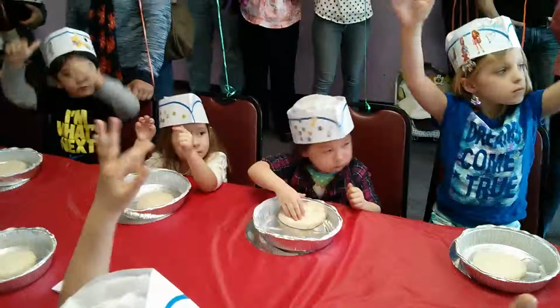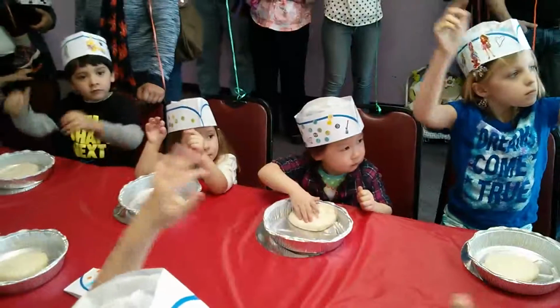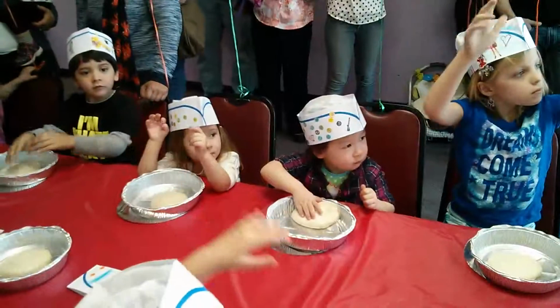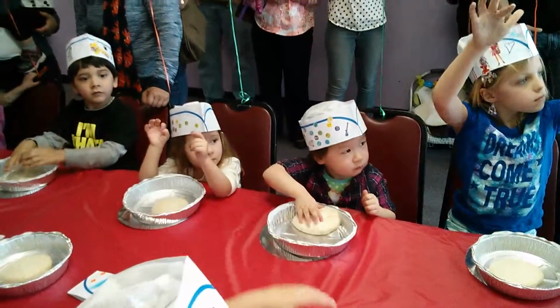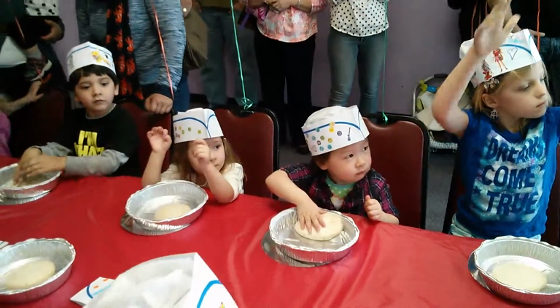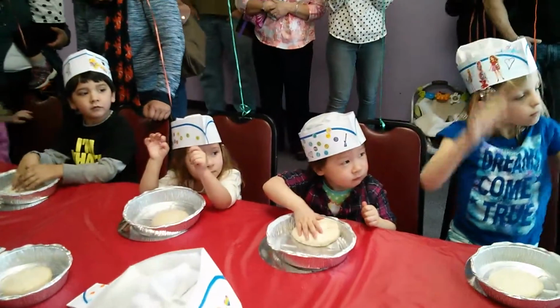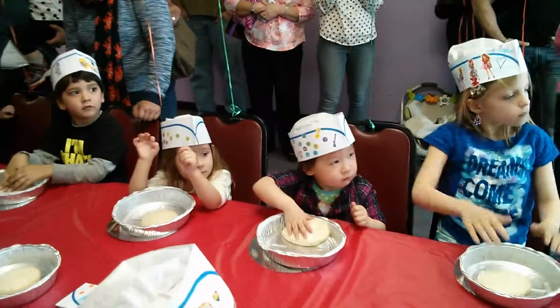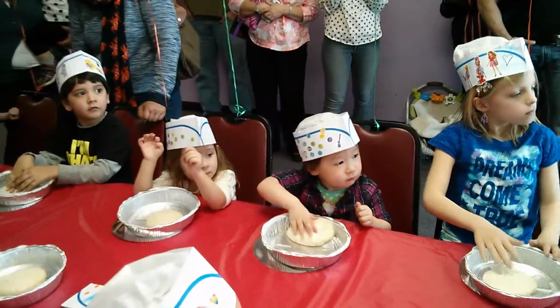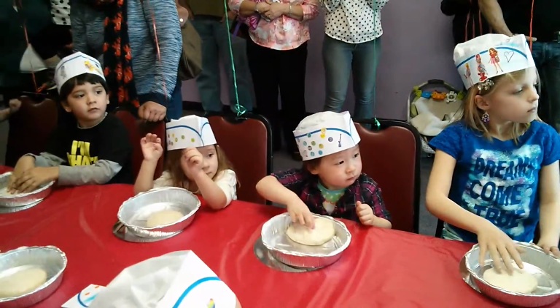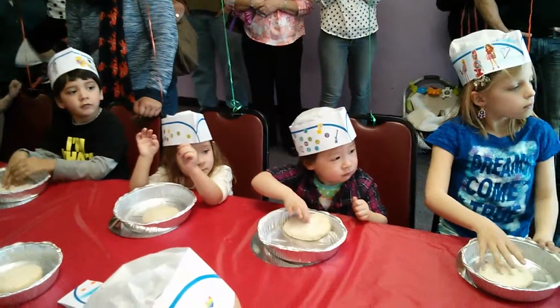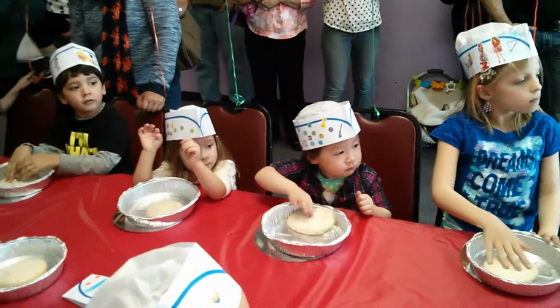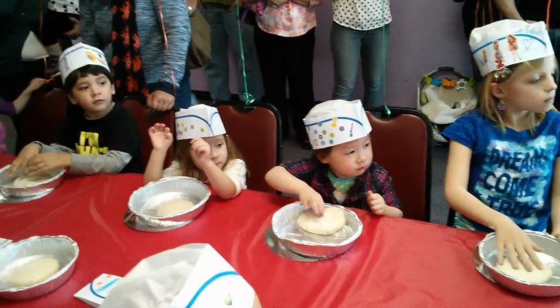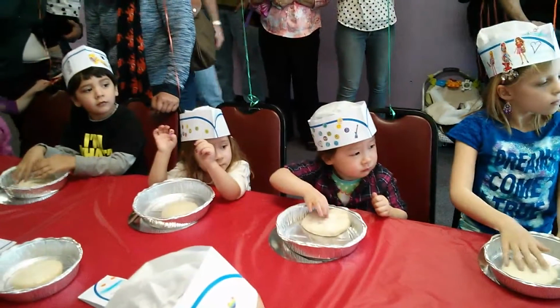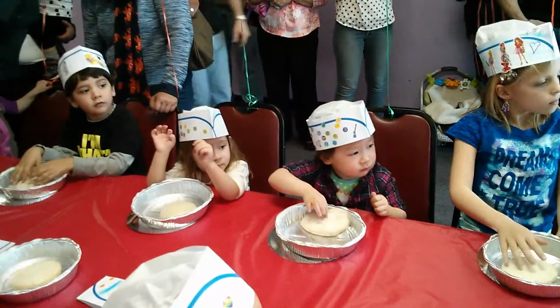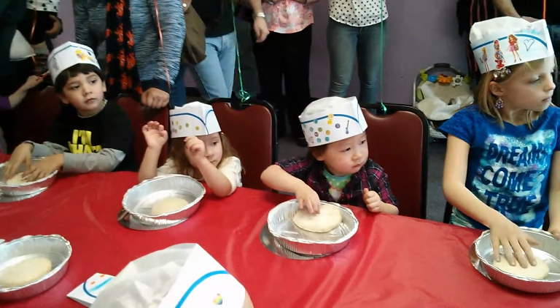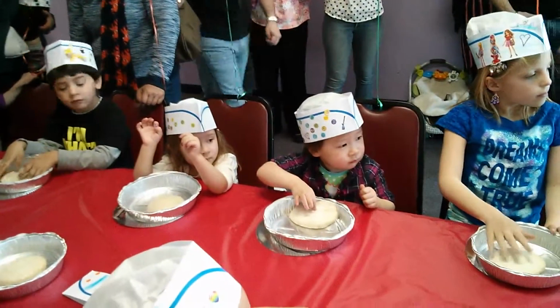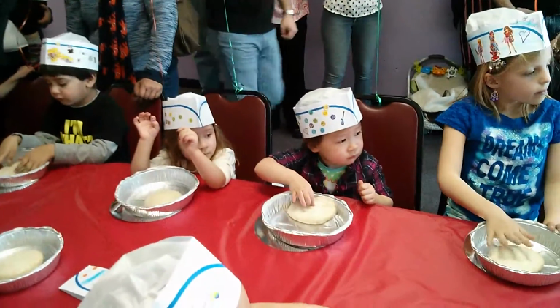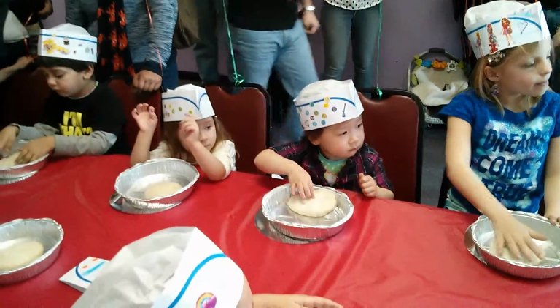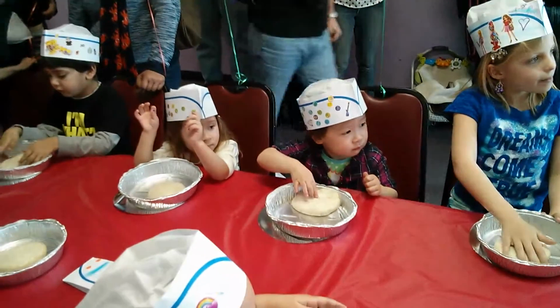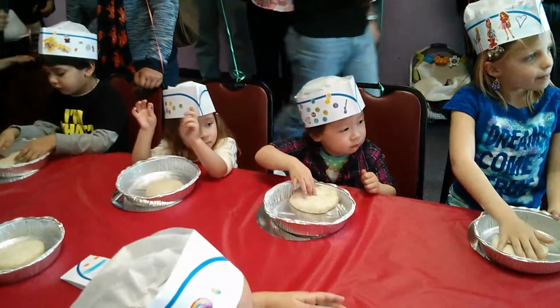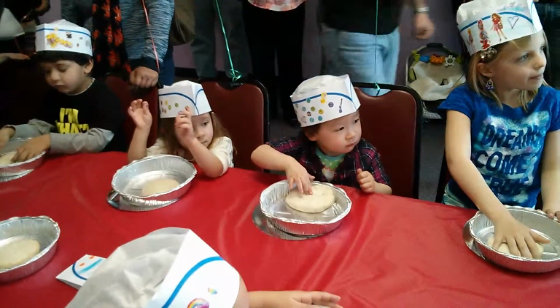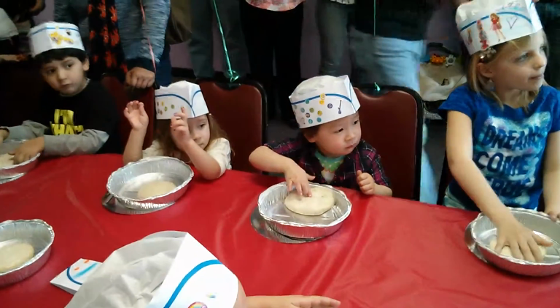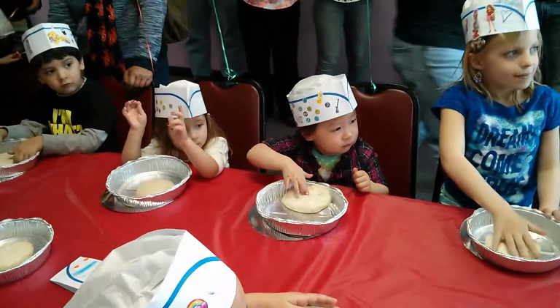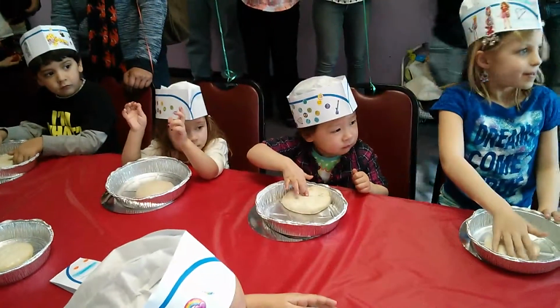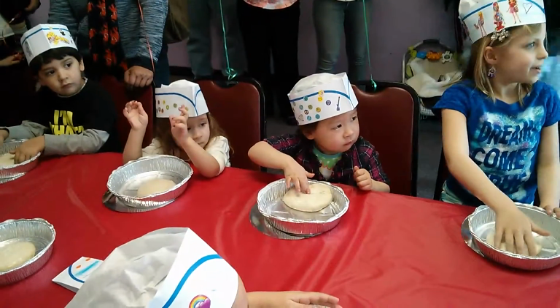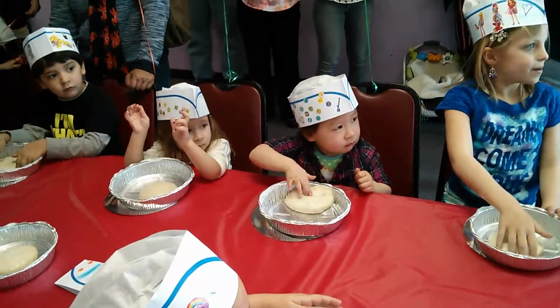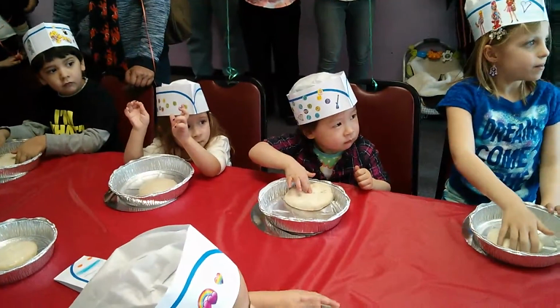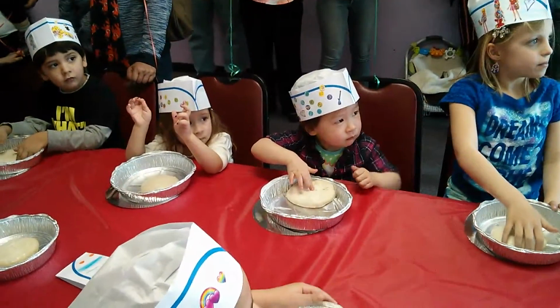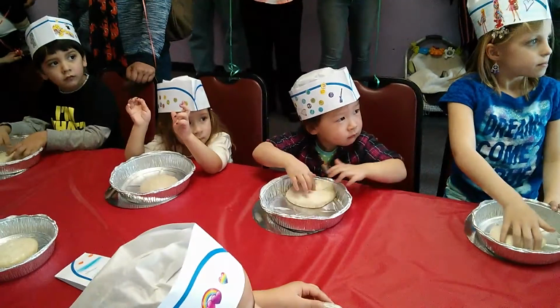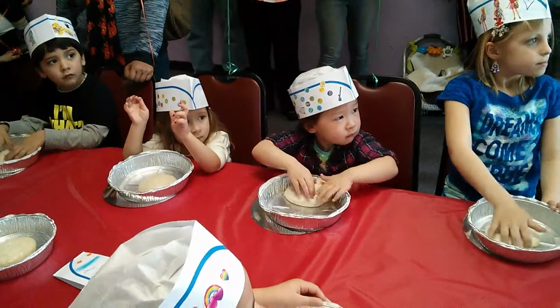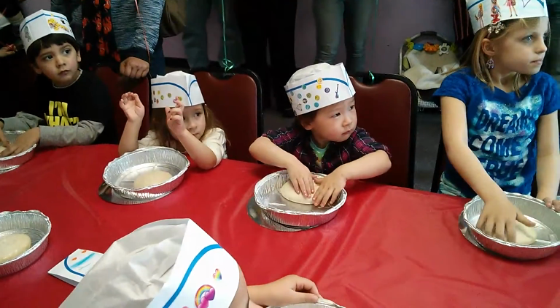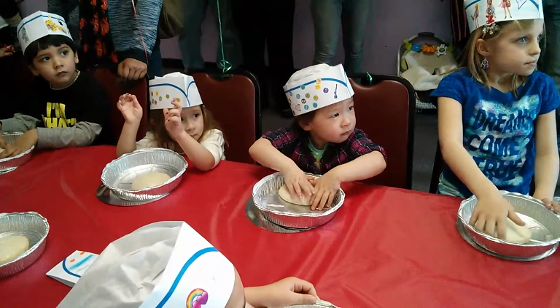Girls, do these pizza doughs look big enough to eat? No. No. So what should we do?